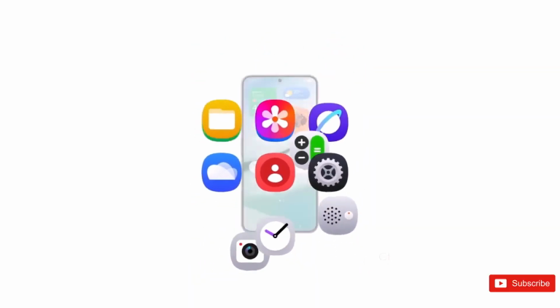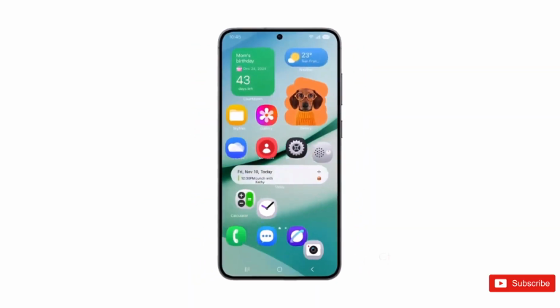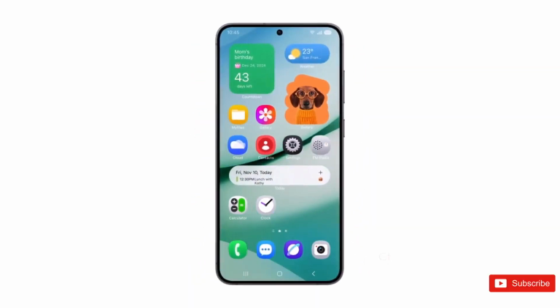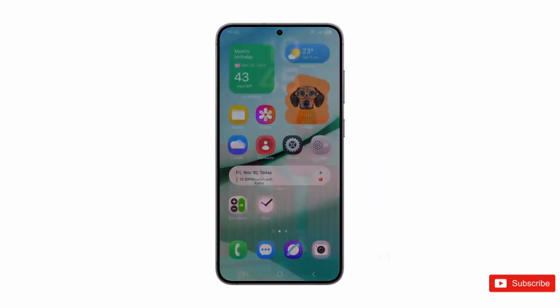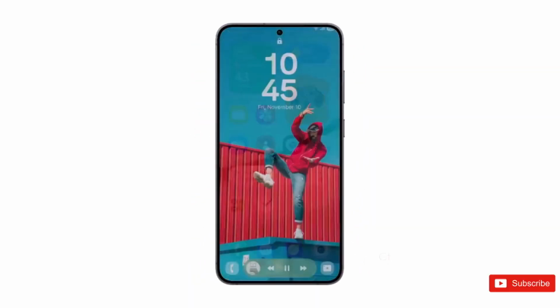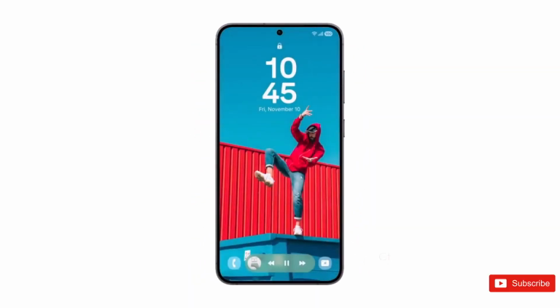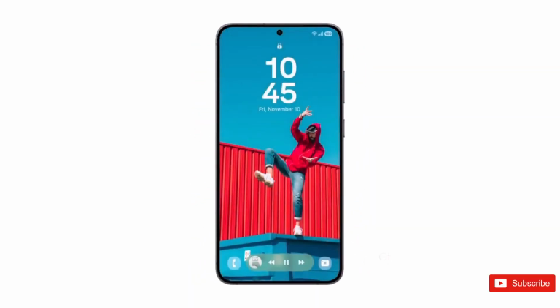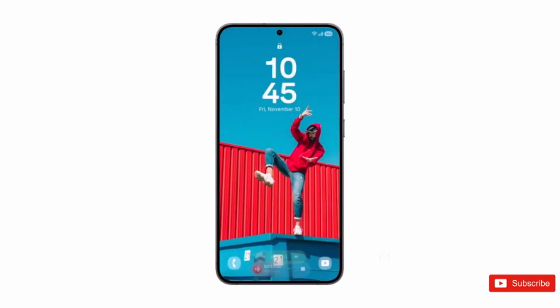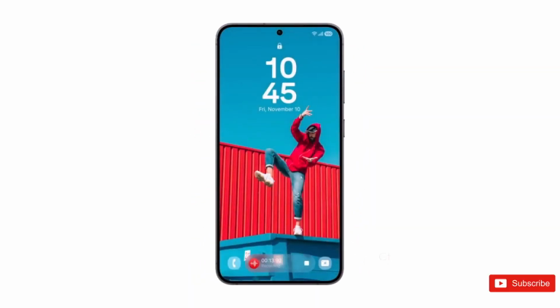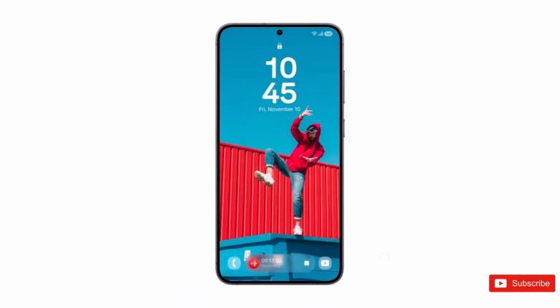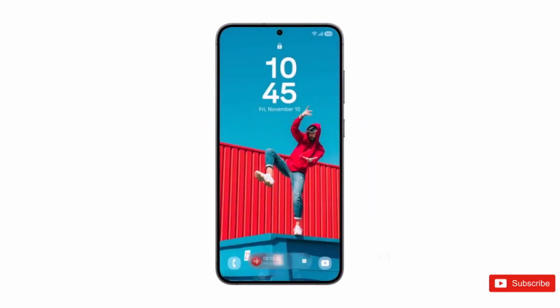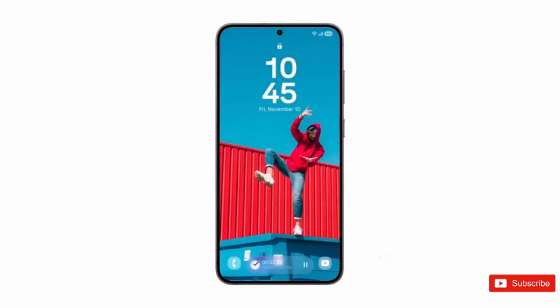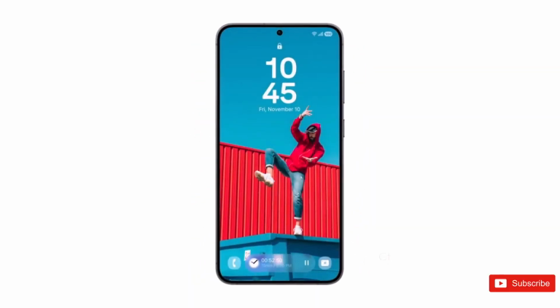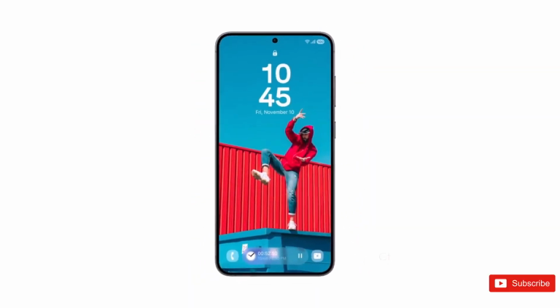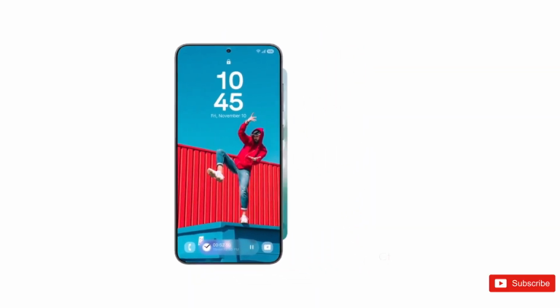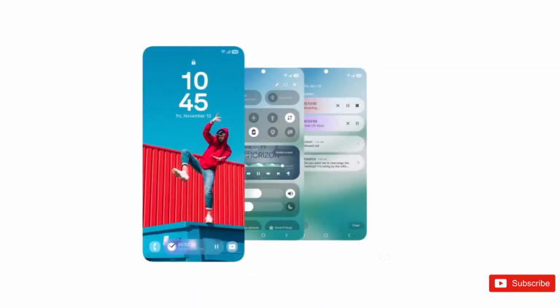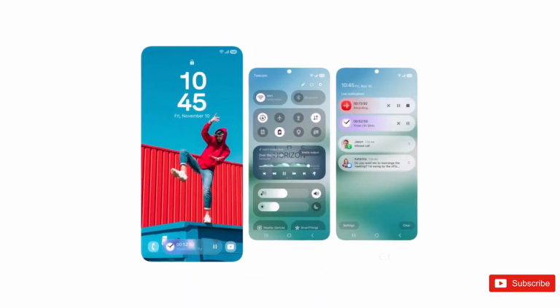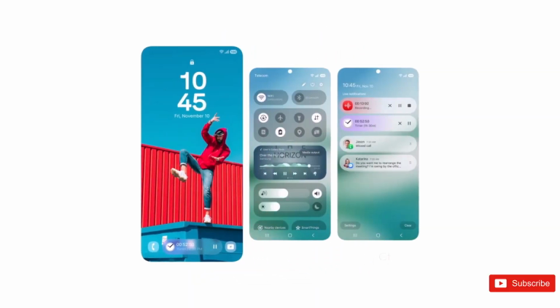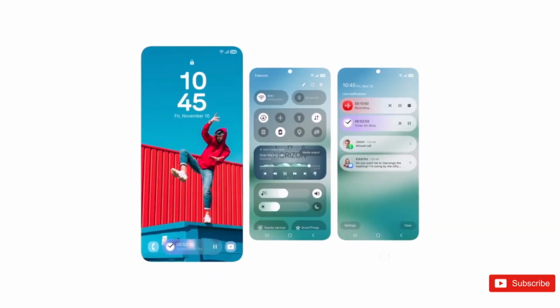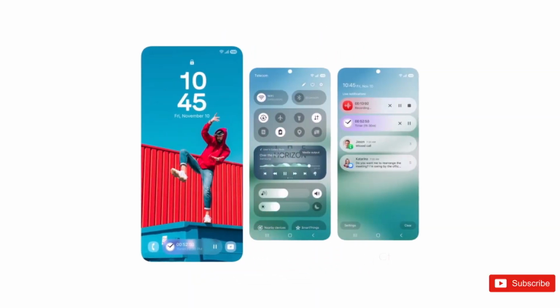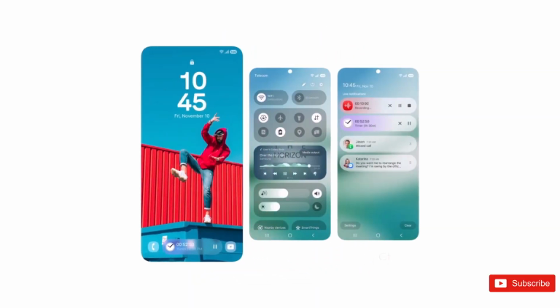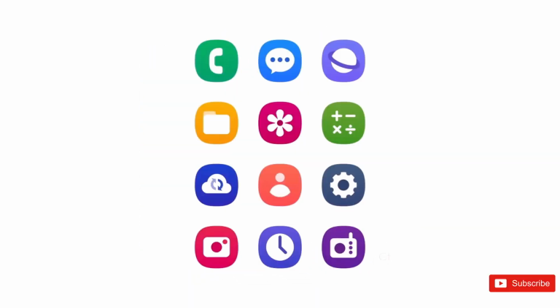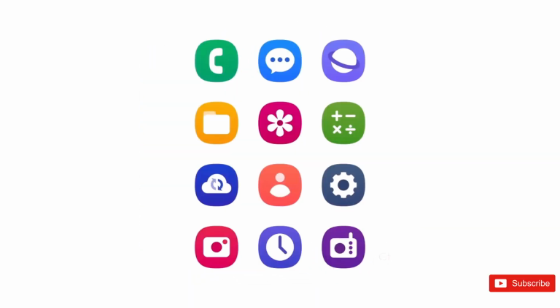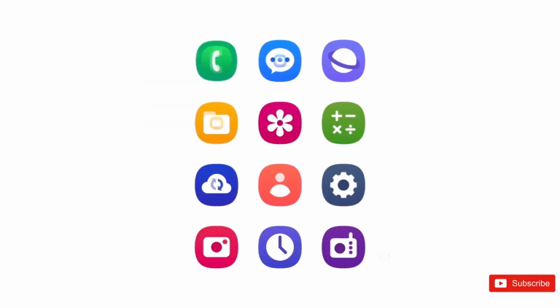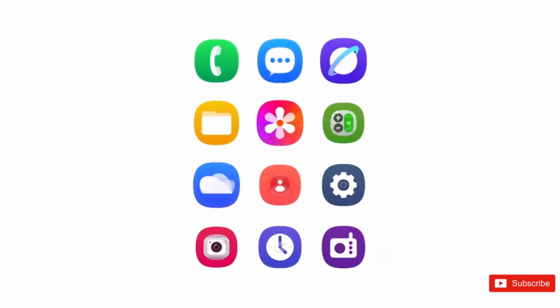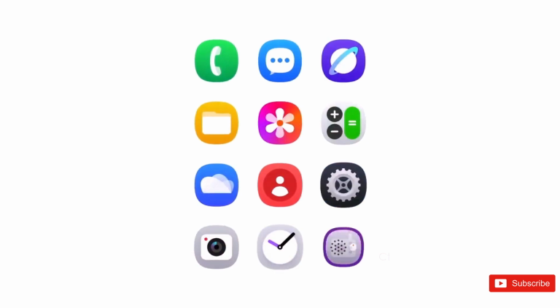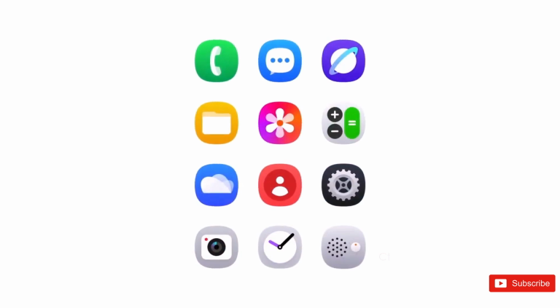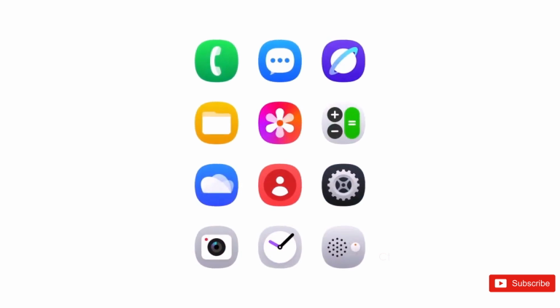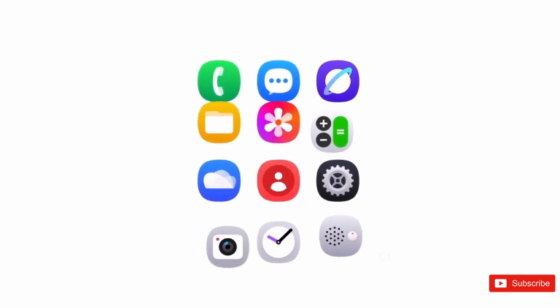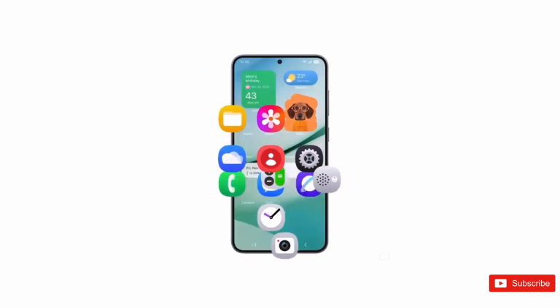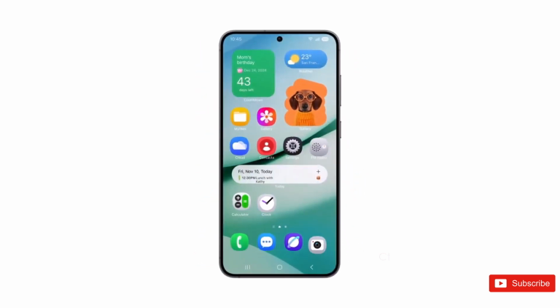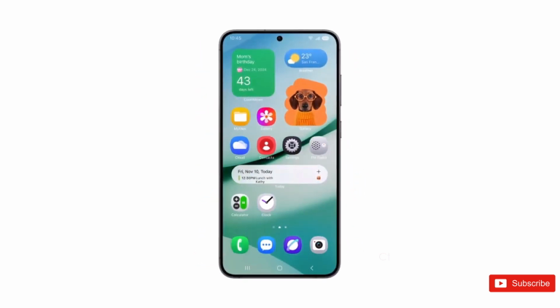Plus, the company is working on smoother animations, hoping to give the entire system a fluidity that matches Apple's iOS.